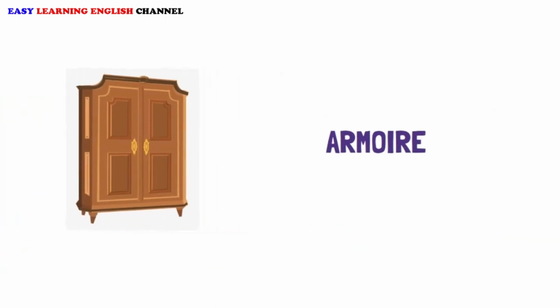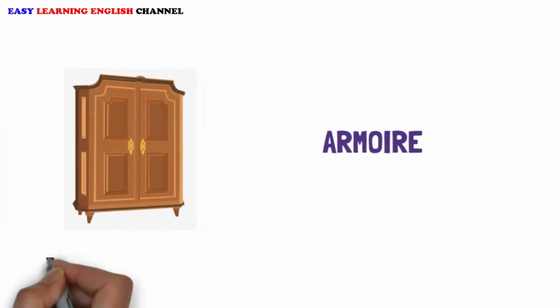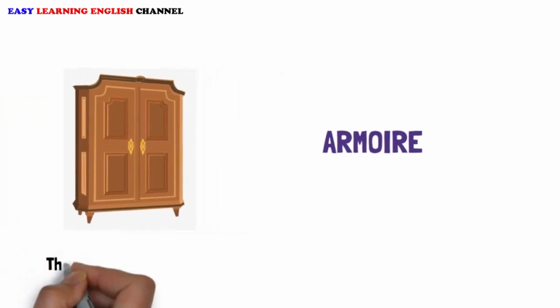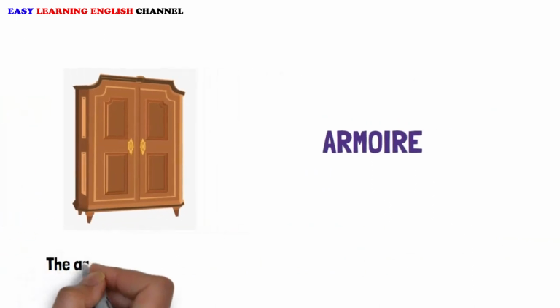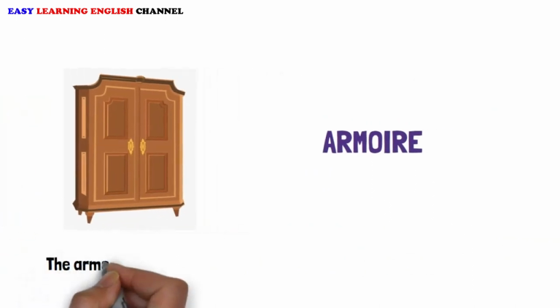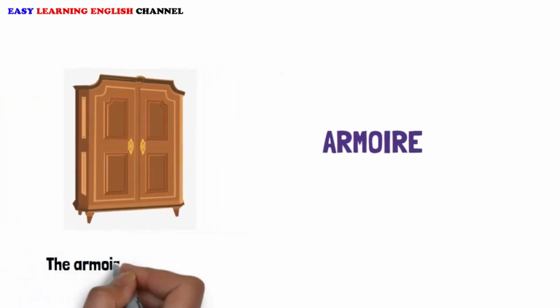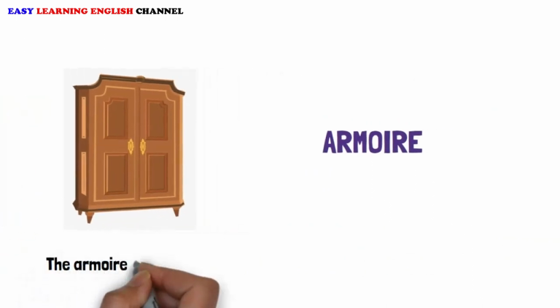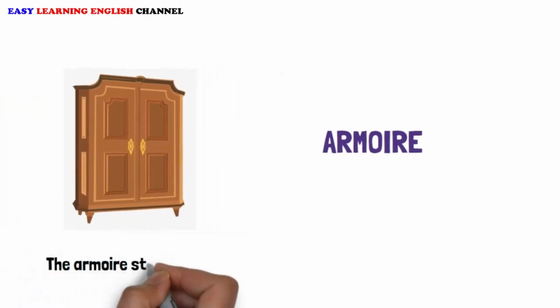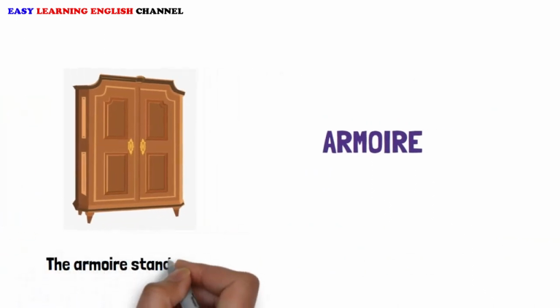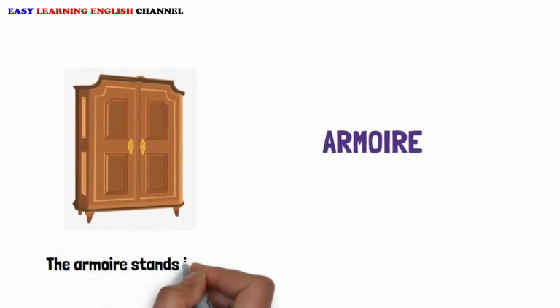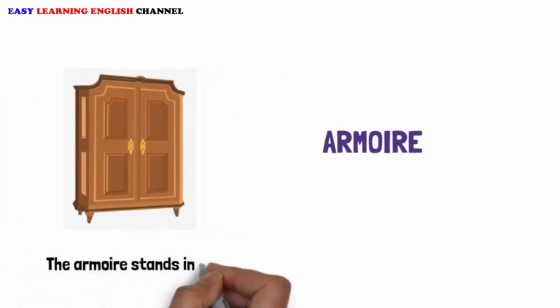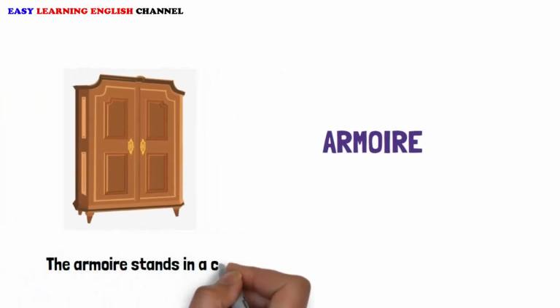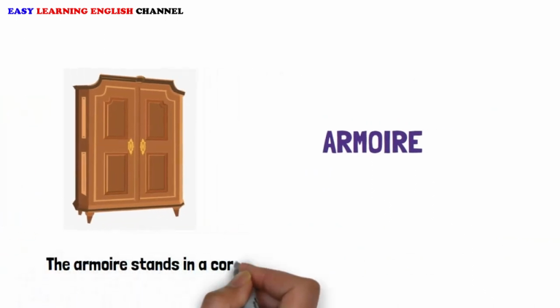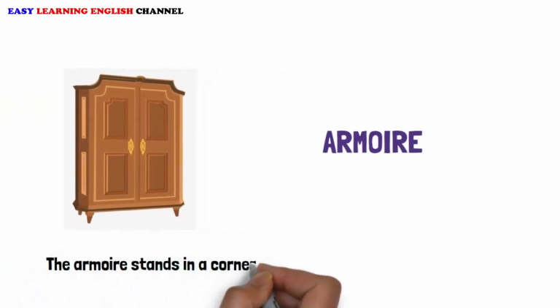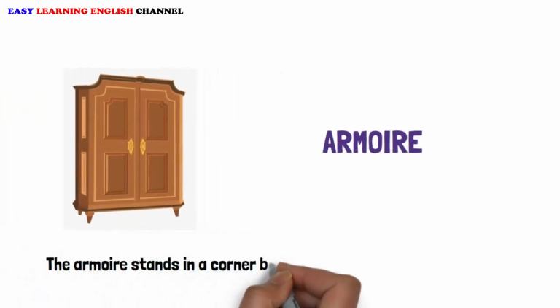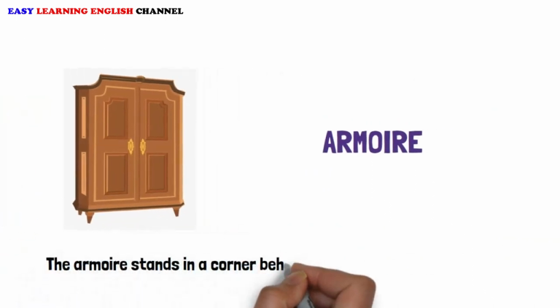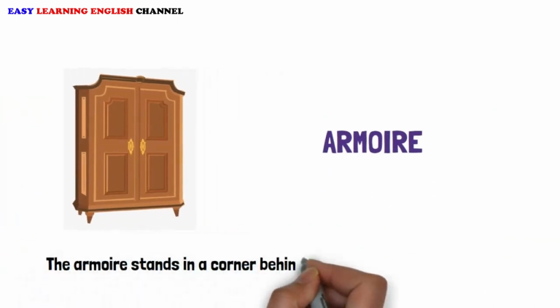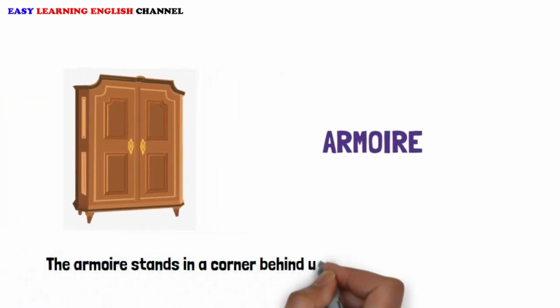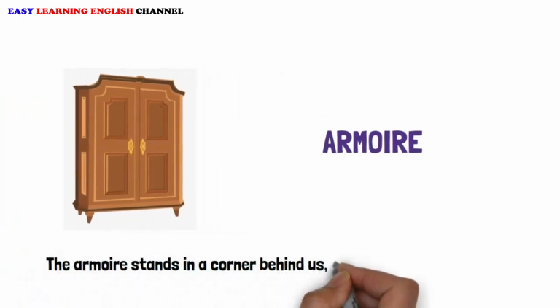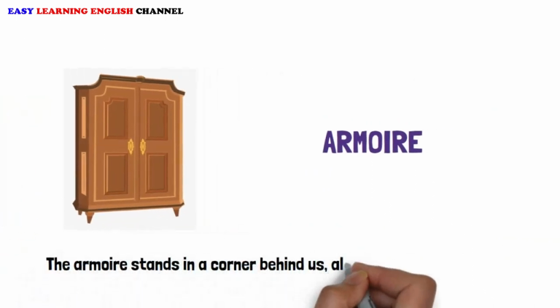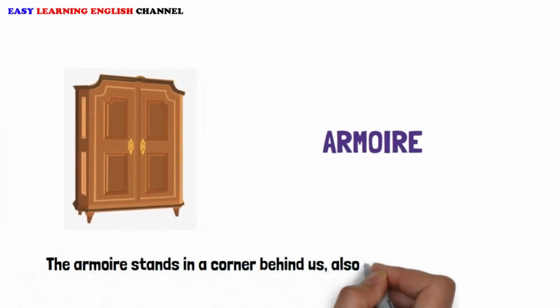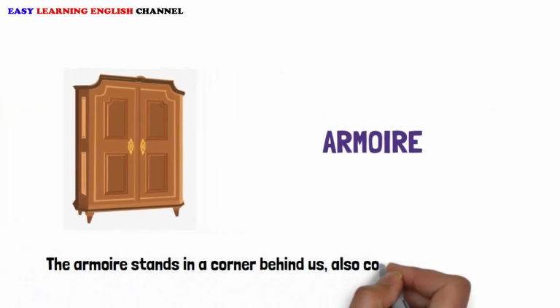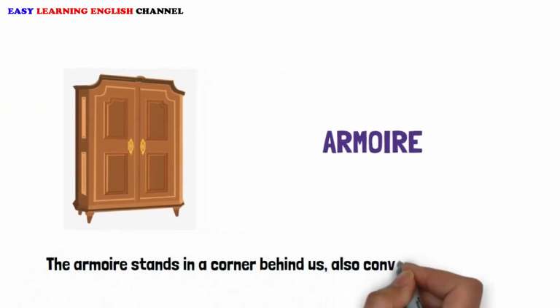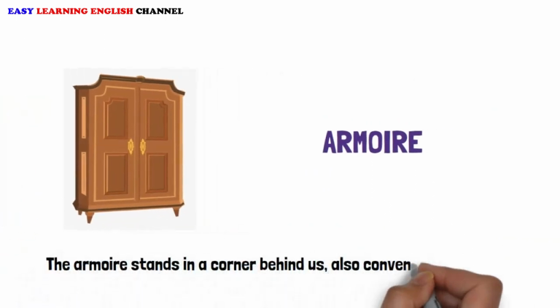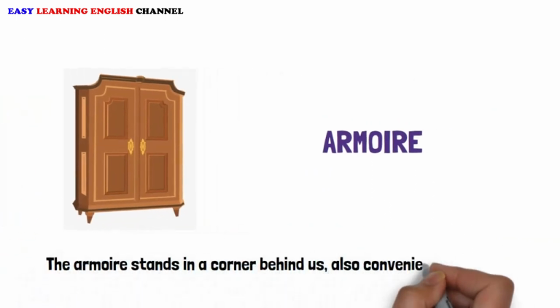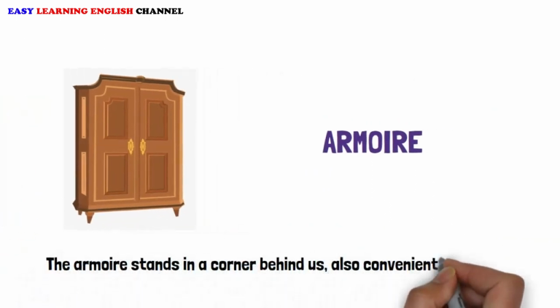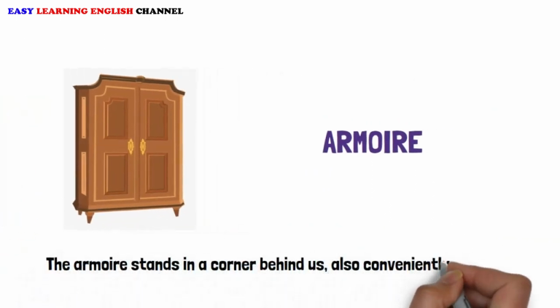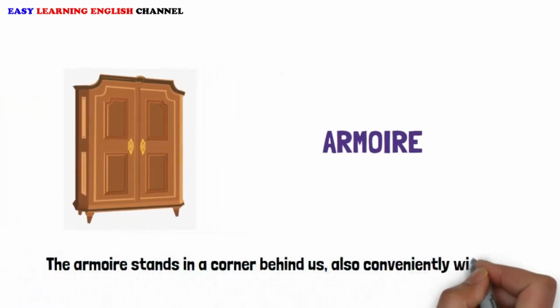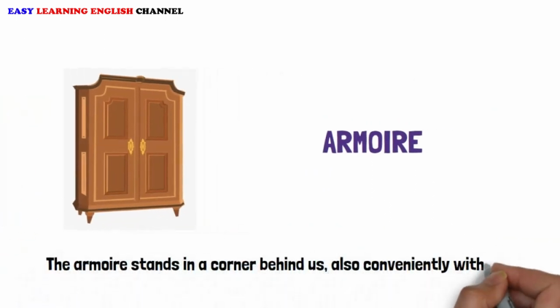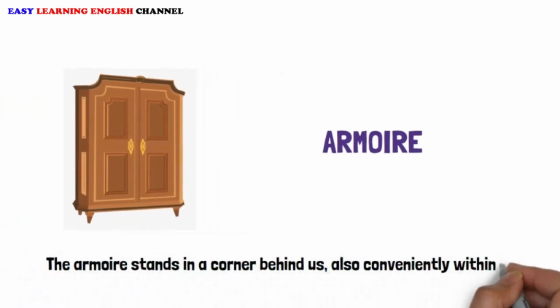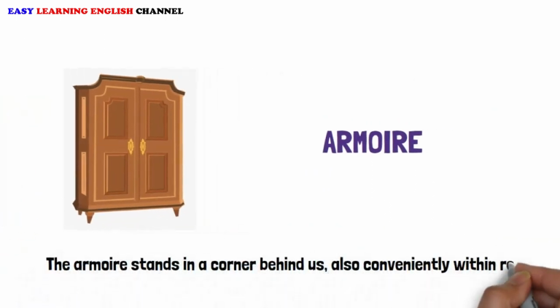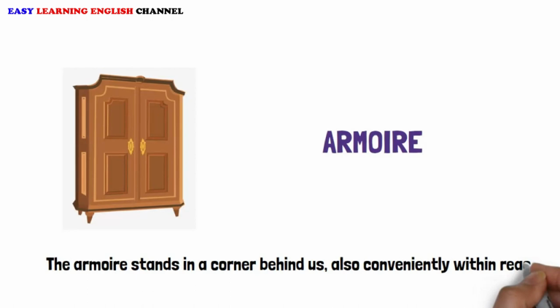Armoire: The armoire stands in a corner behind us, also conveniently within reach.